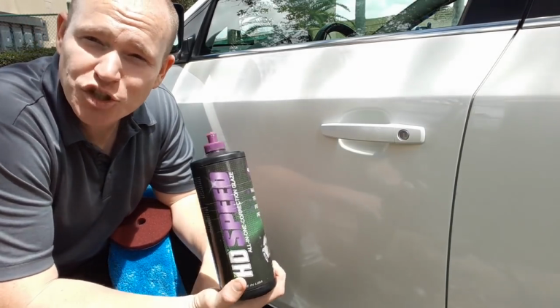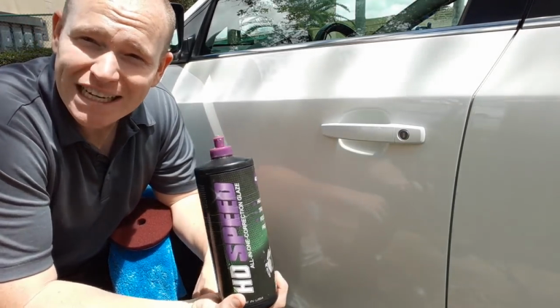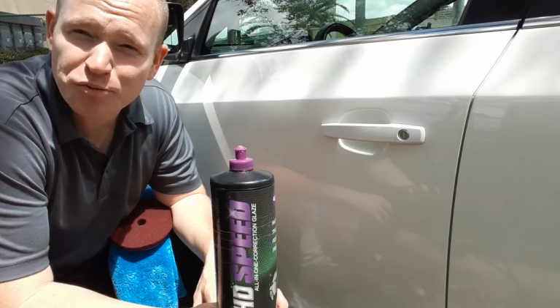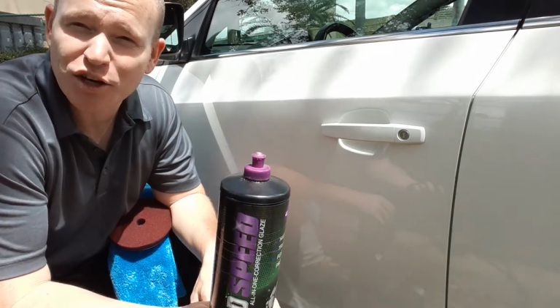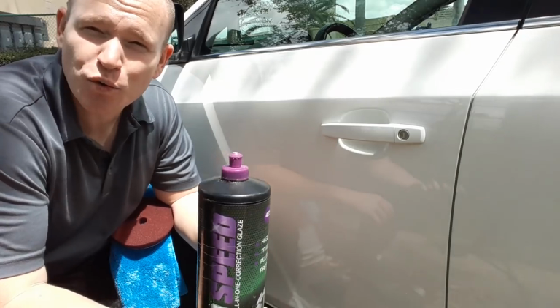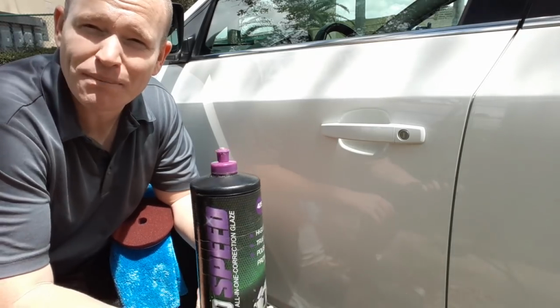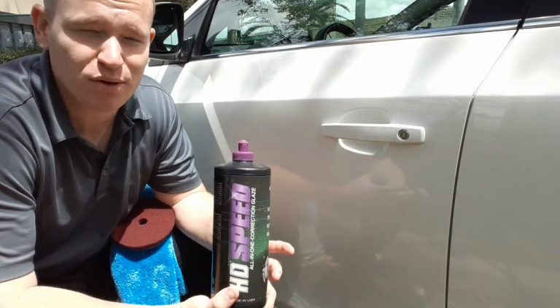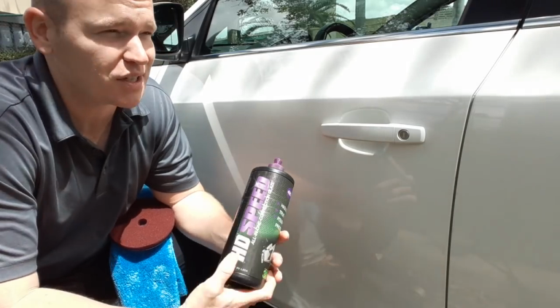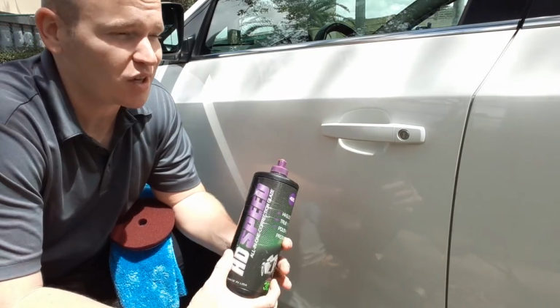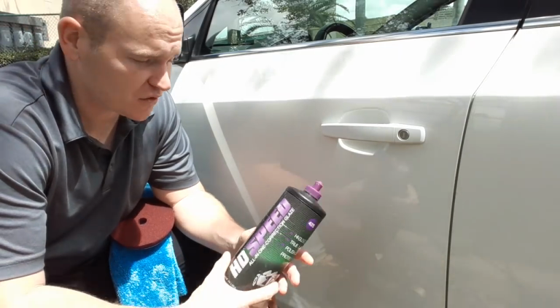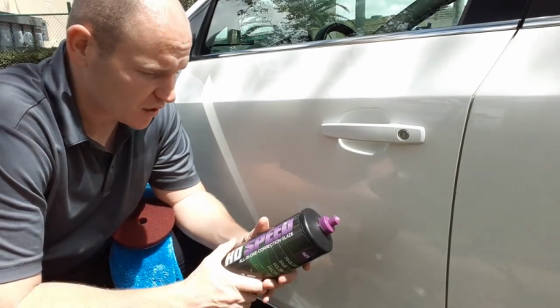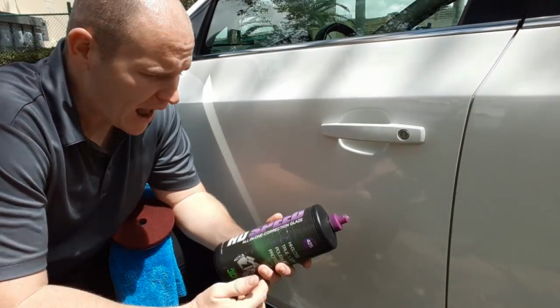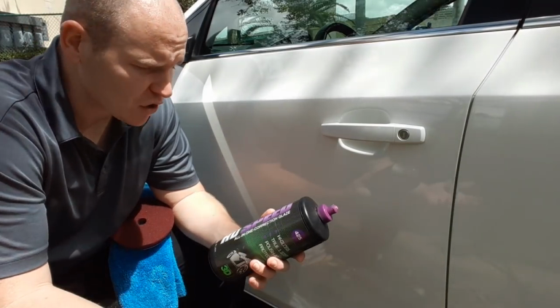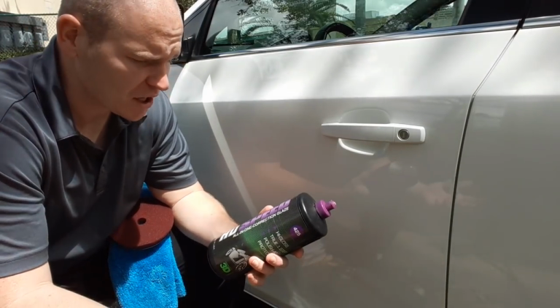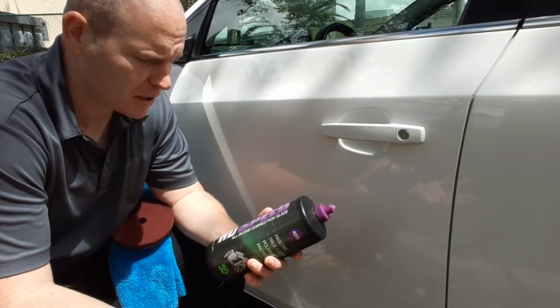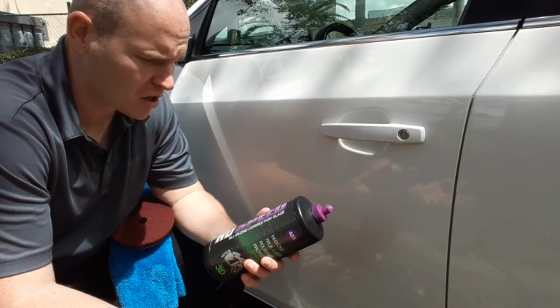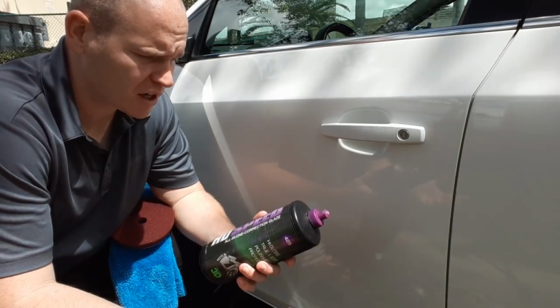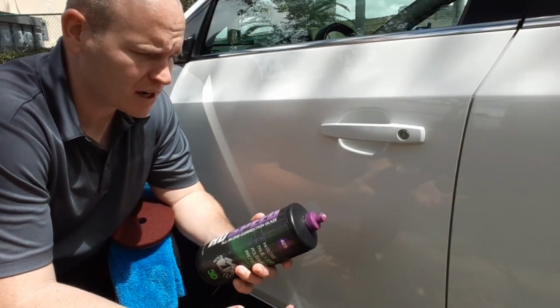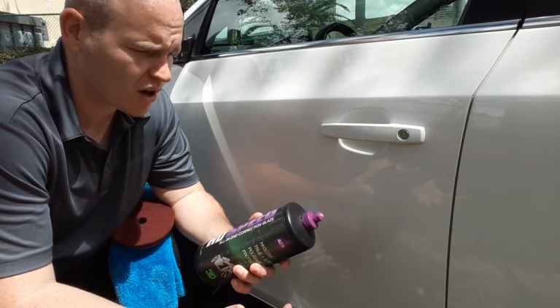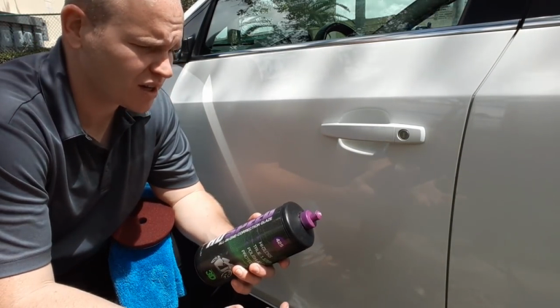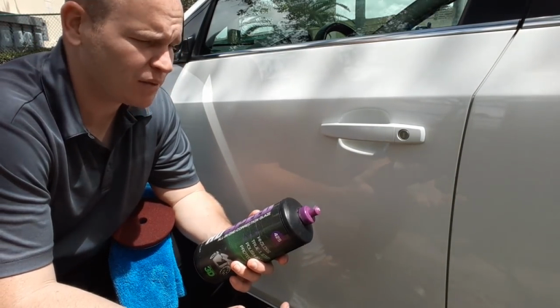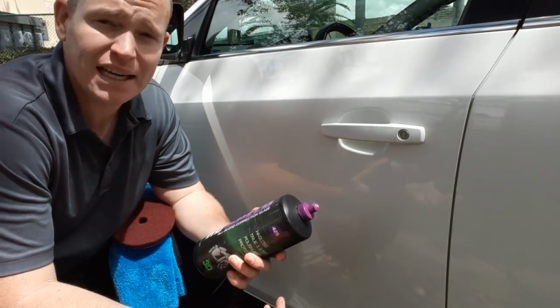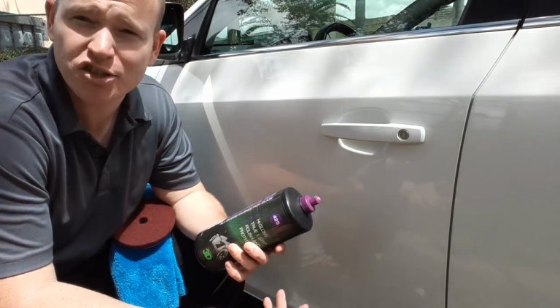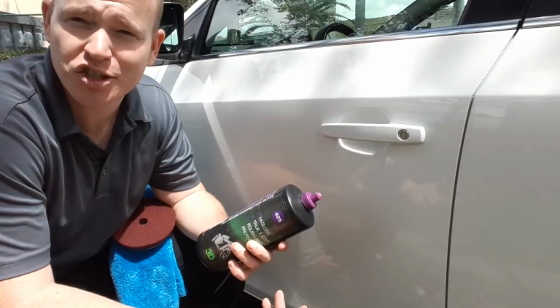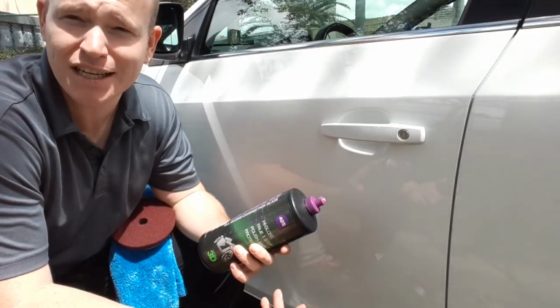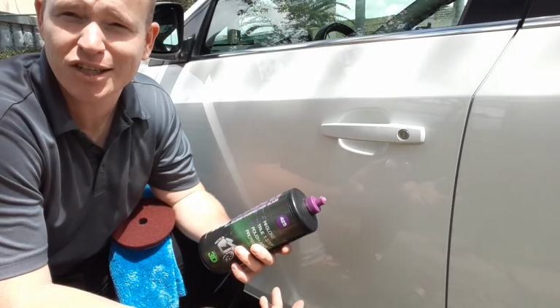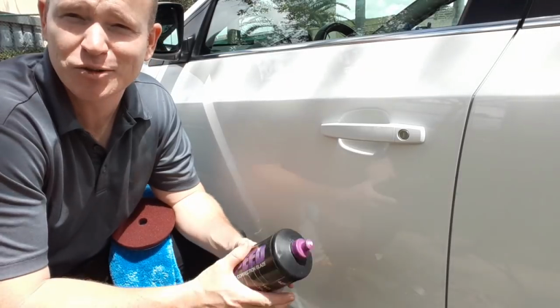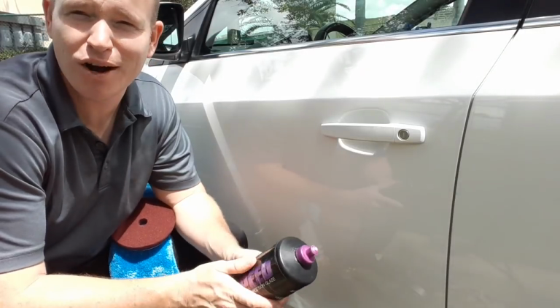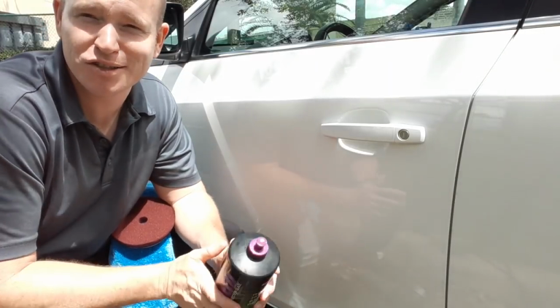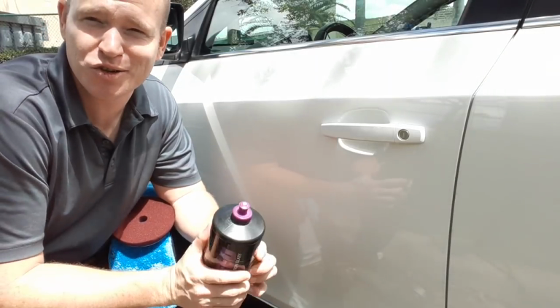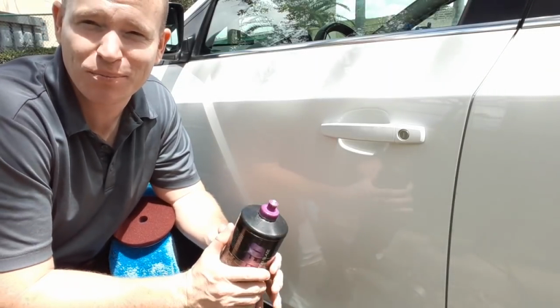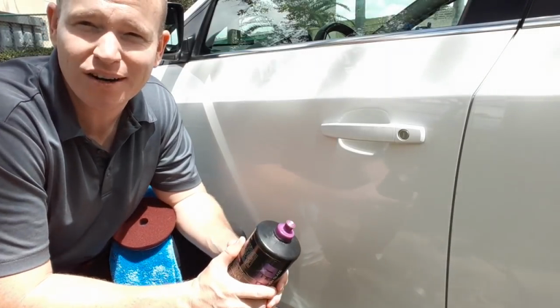HD Speed. Who remembers this stuff? I haven't heard anybody talking about it in a long time, and yet it's such an easy to use product and such a great product.